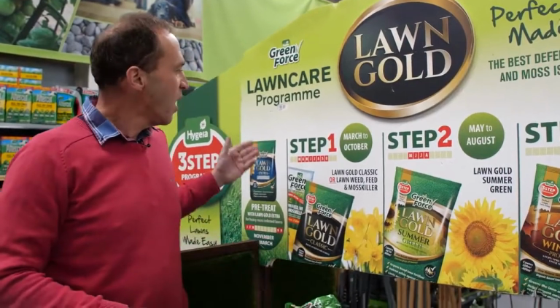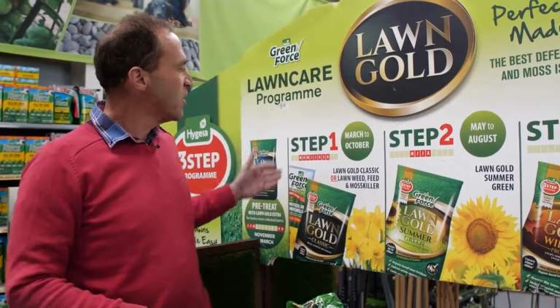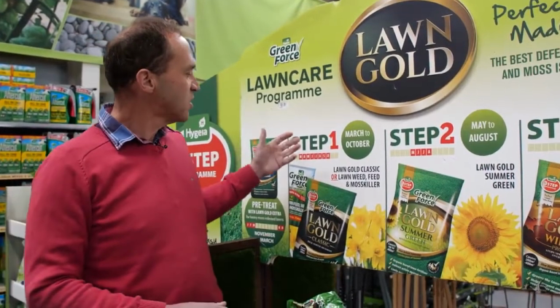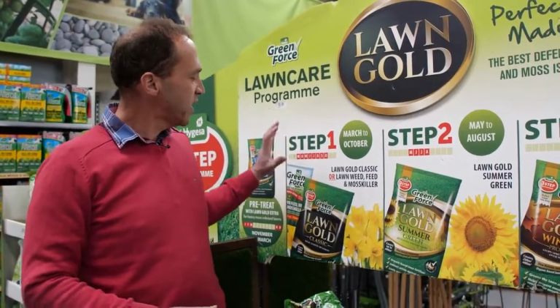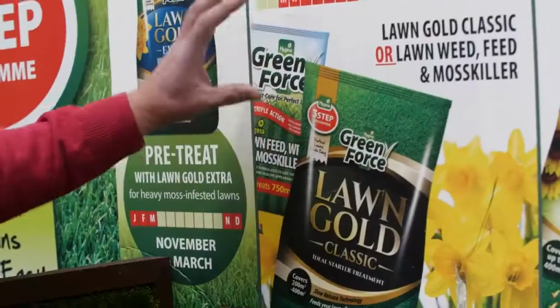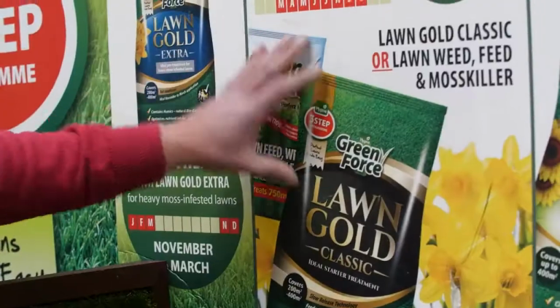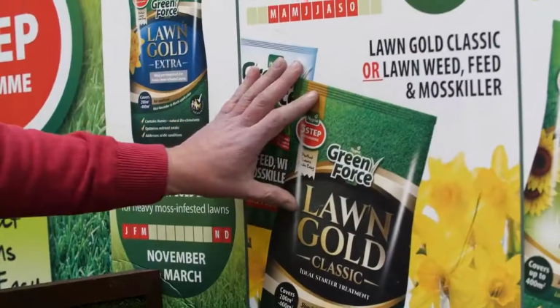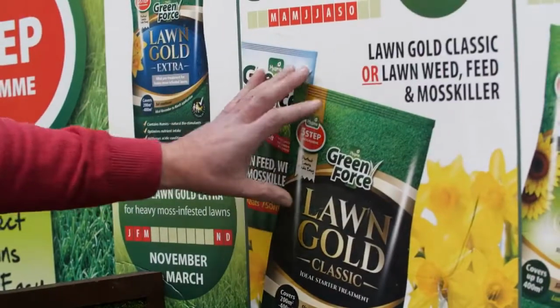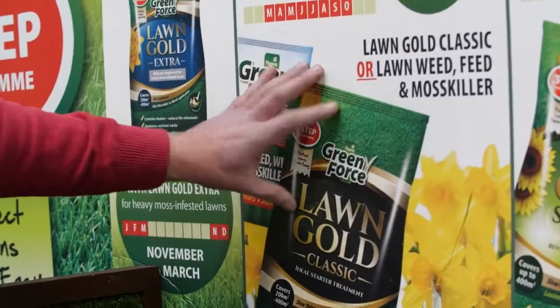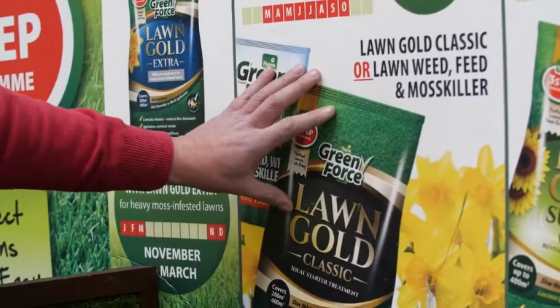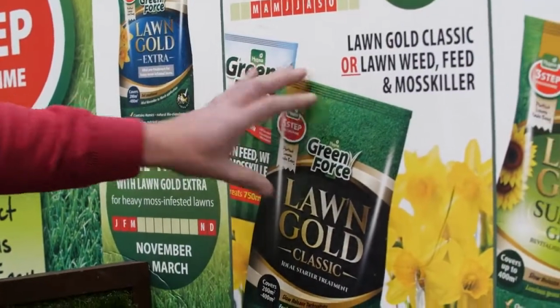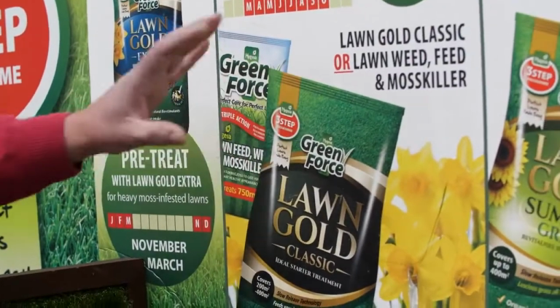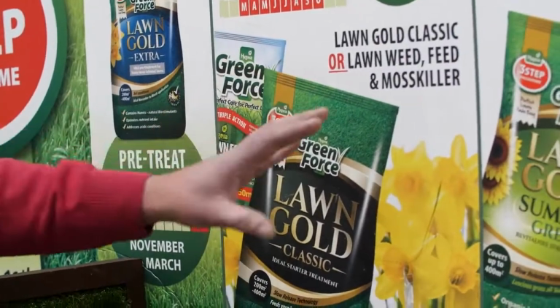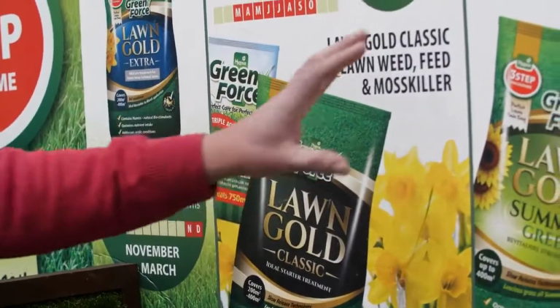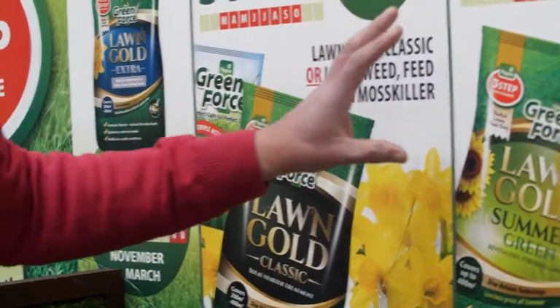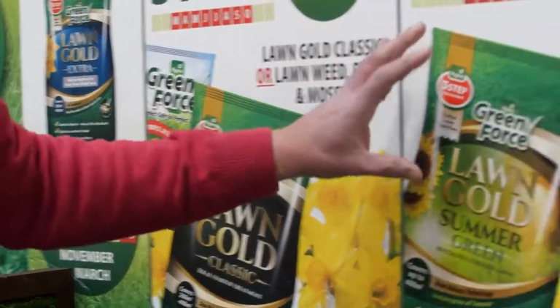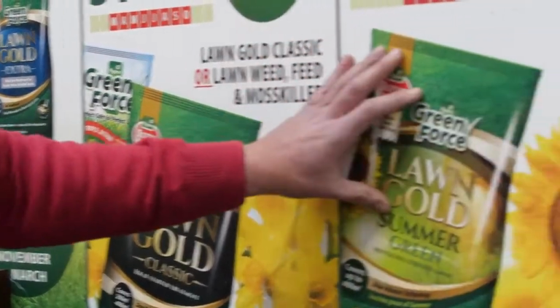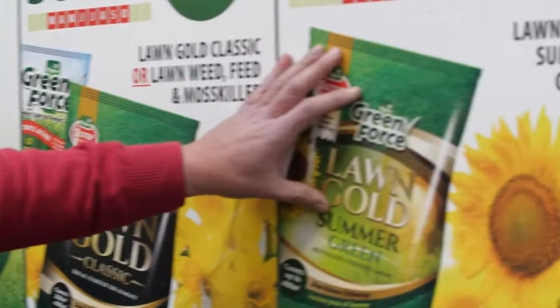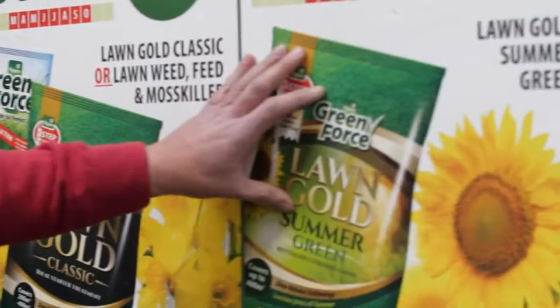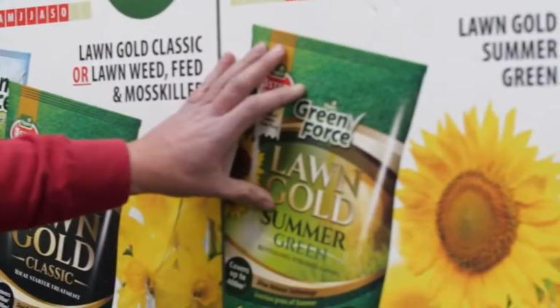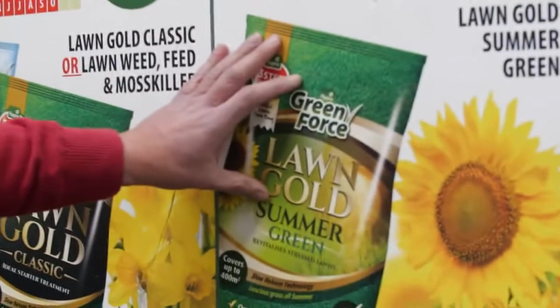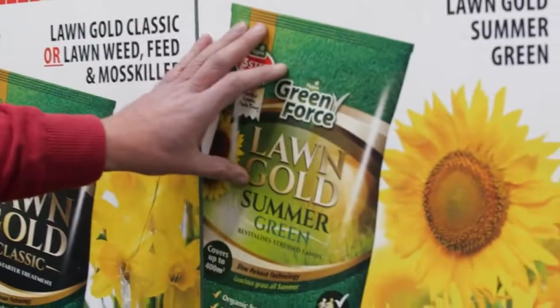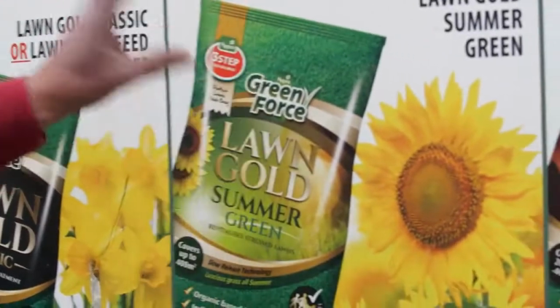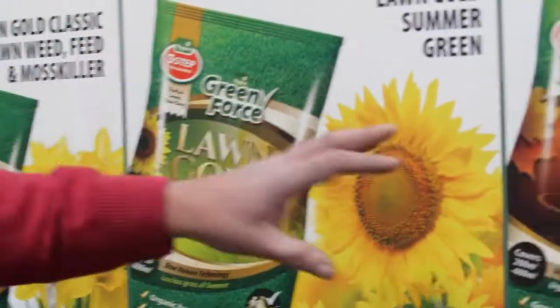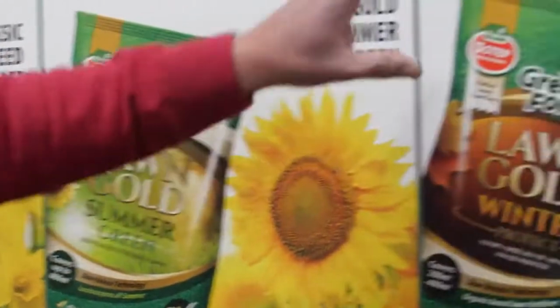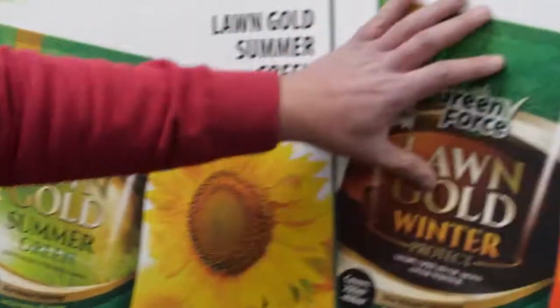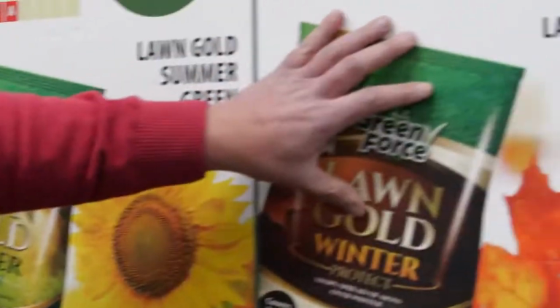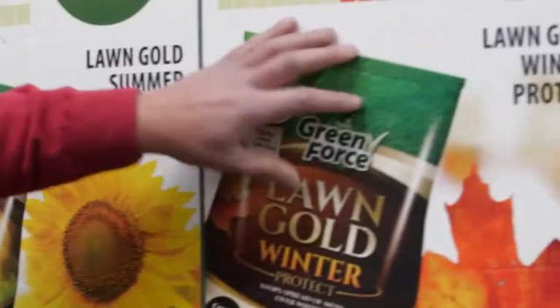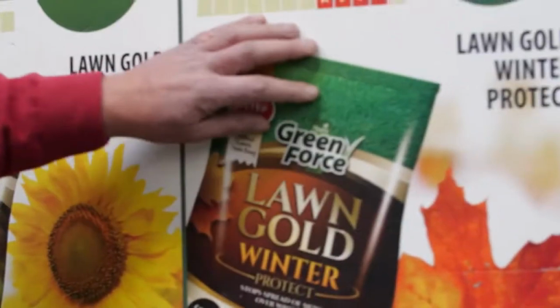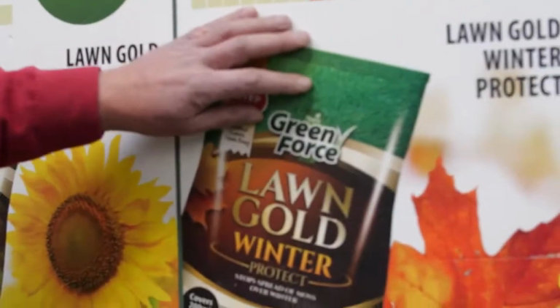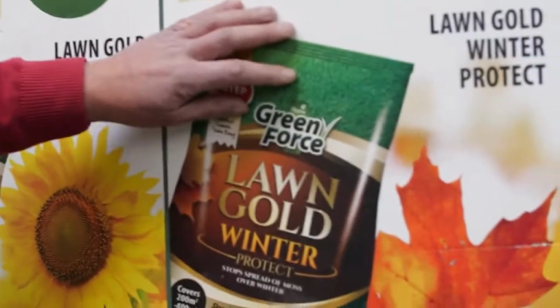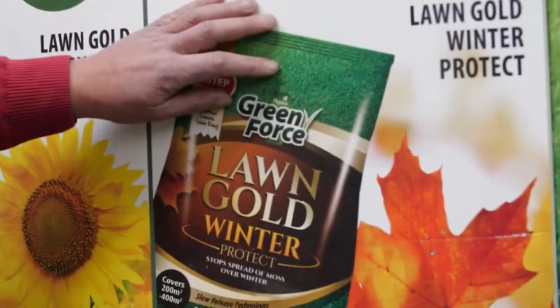I'm here in the spring so I'm going to use the Lawn Gold Classic. I'll come back in the summer for the summer formulation and in the winter, autumn winter, for that mix.